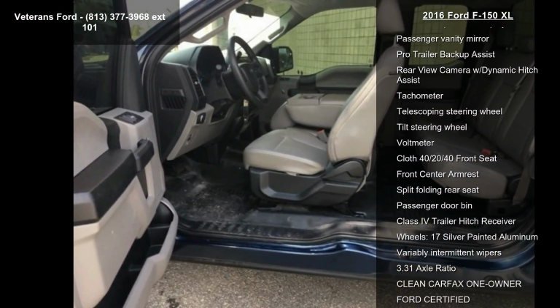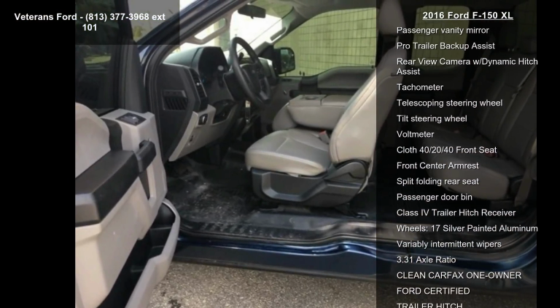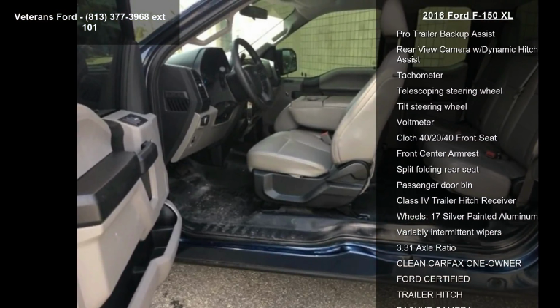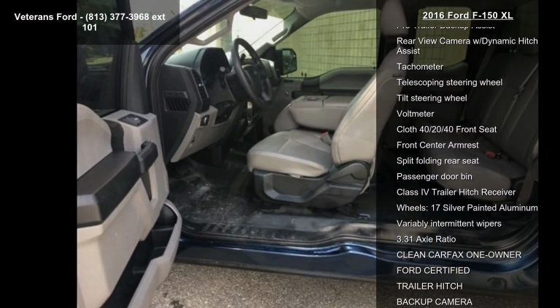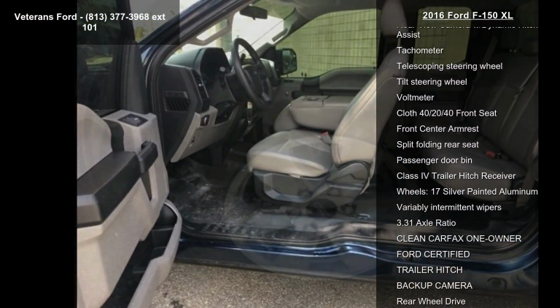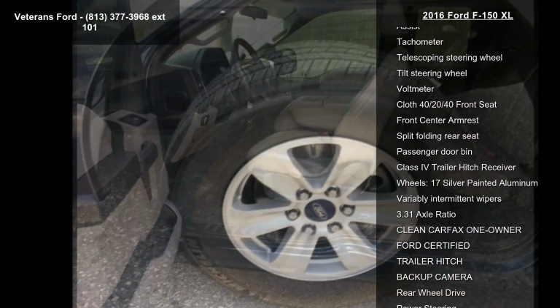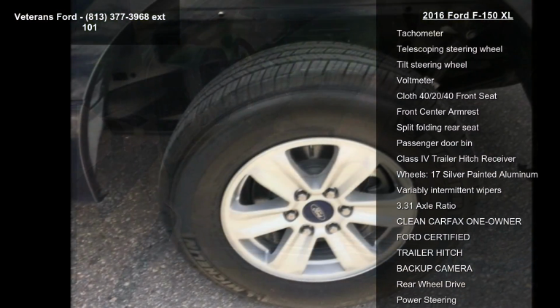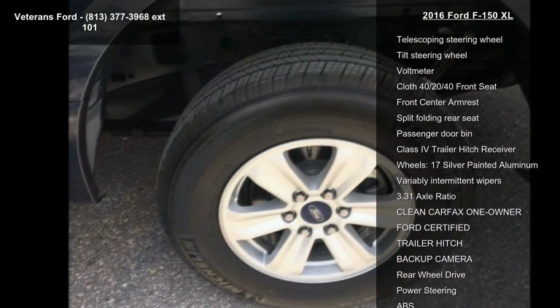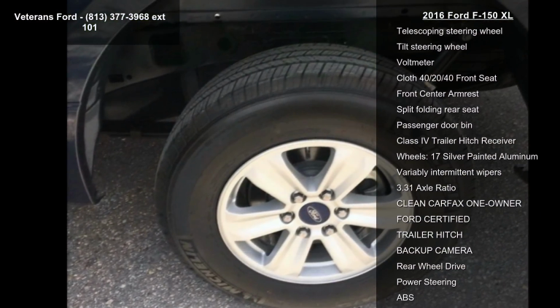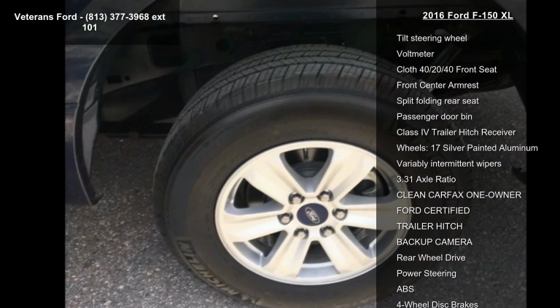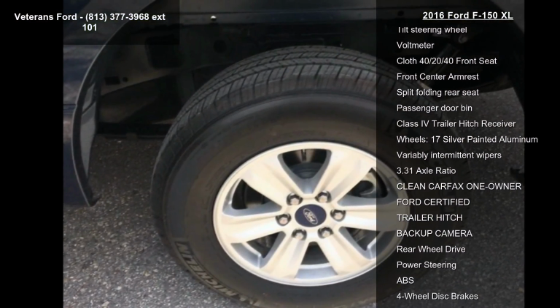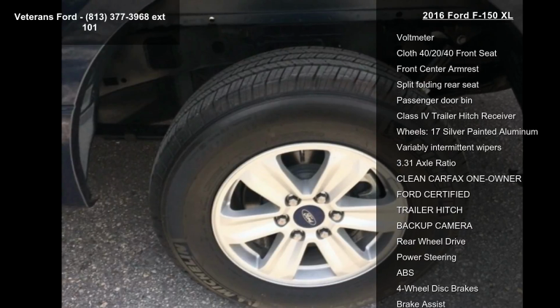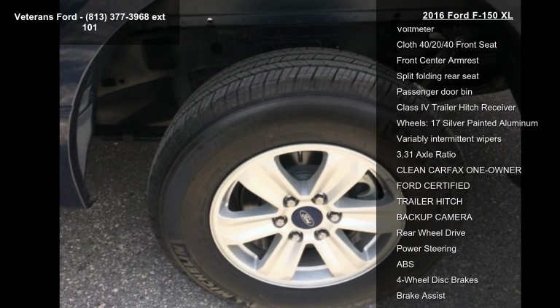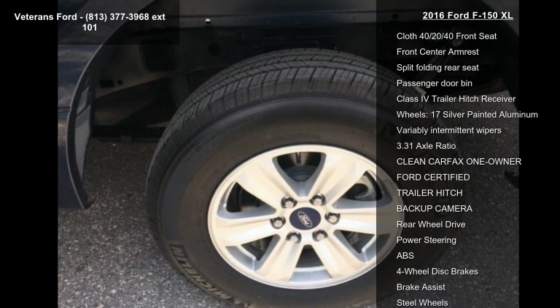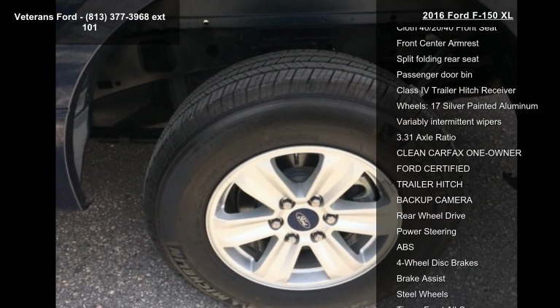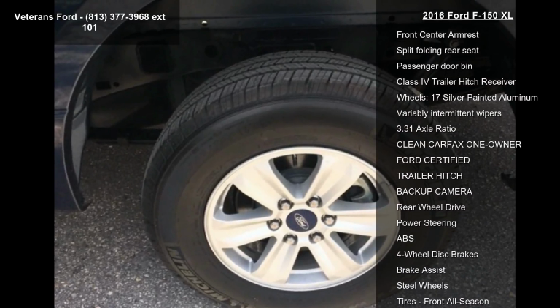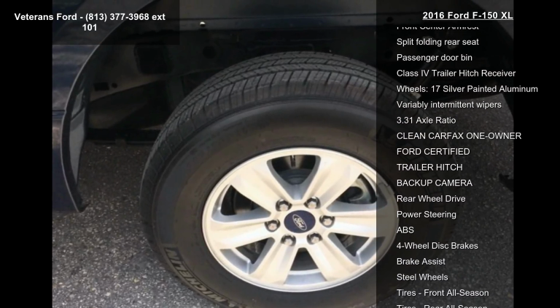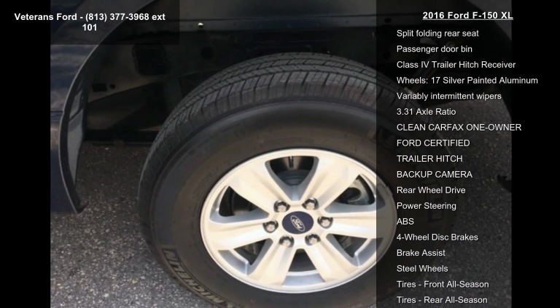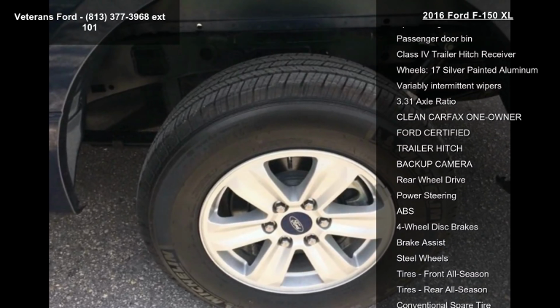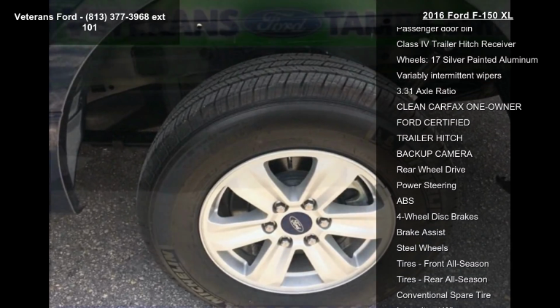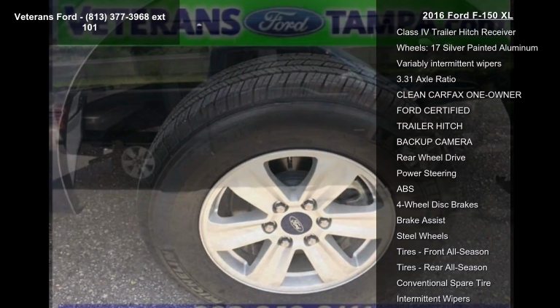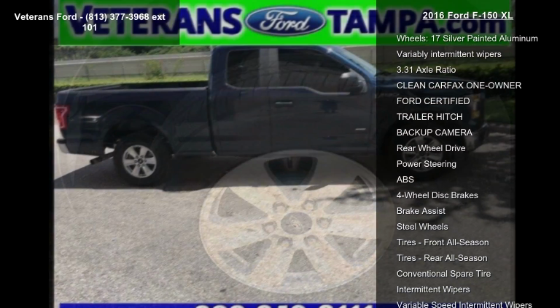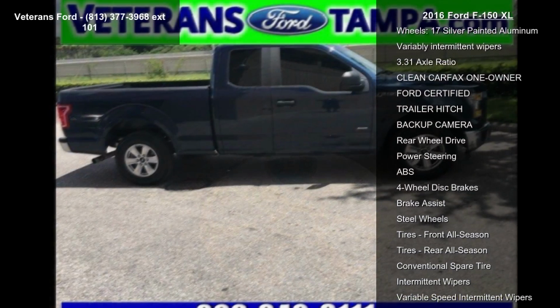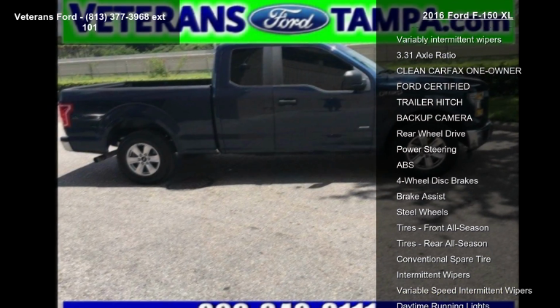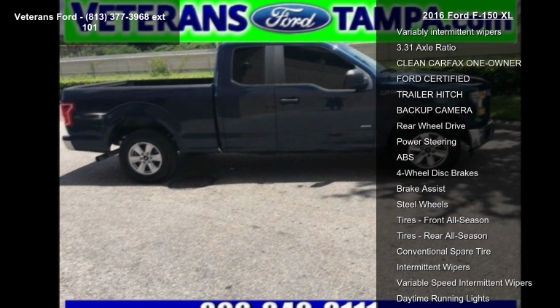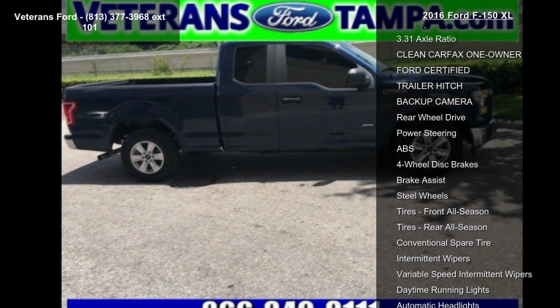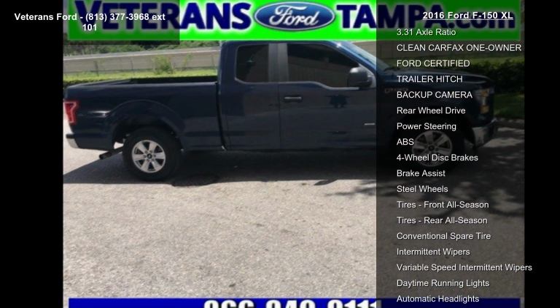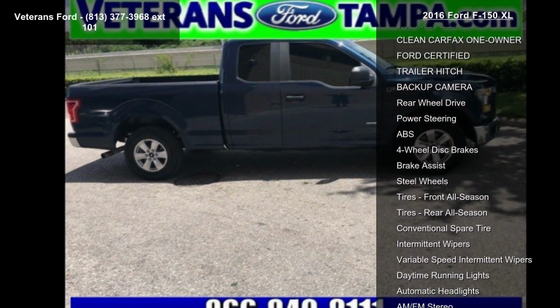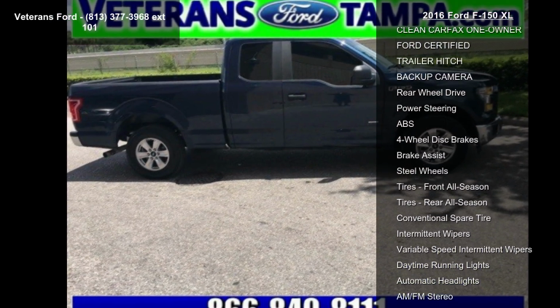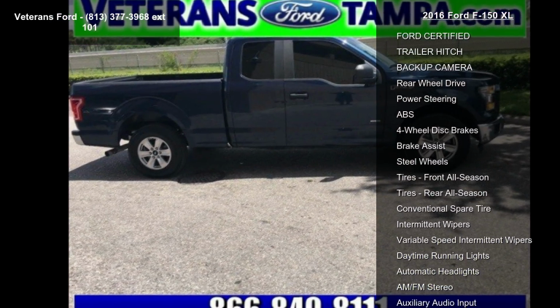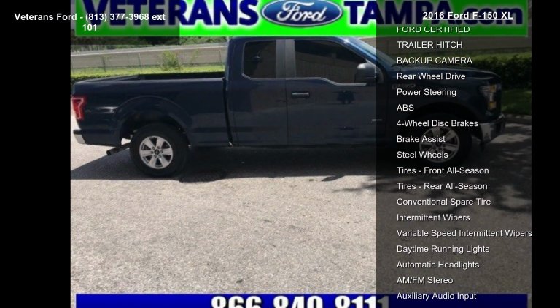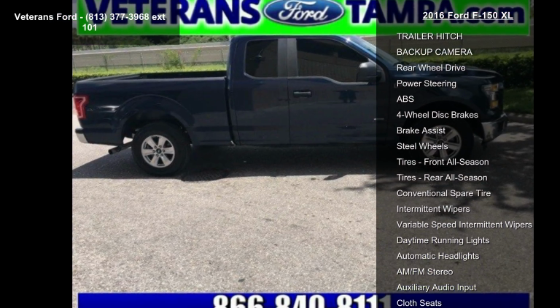If you are looking for a solid pre-owned truck, this might be the one. This vehicle shows low mileage and has a smooth ride.